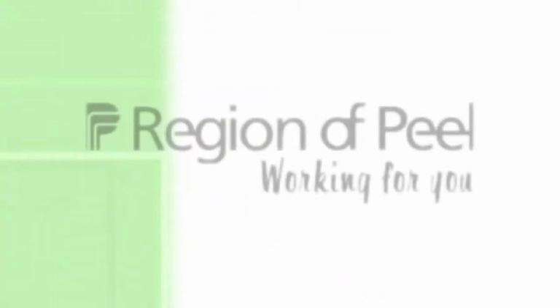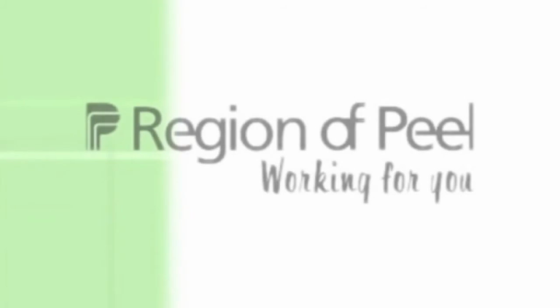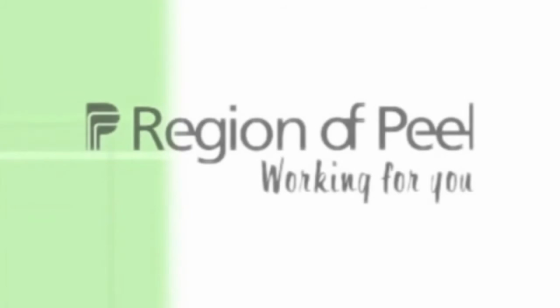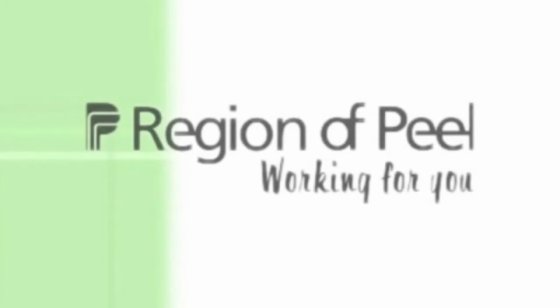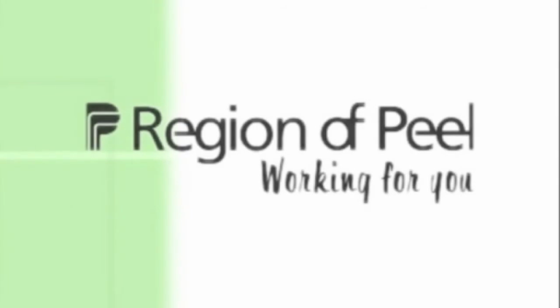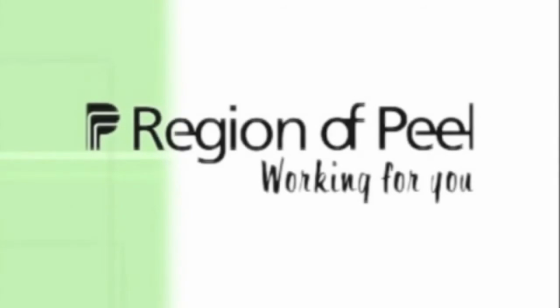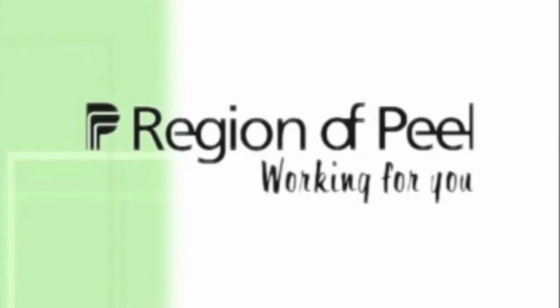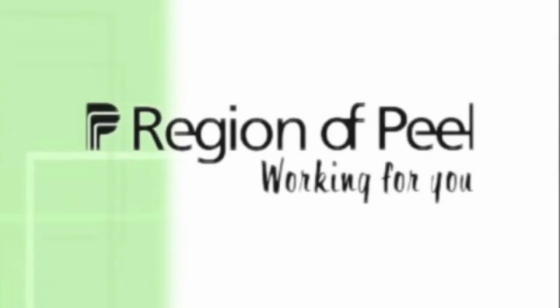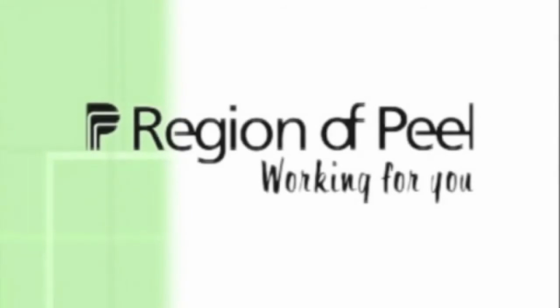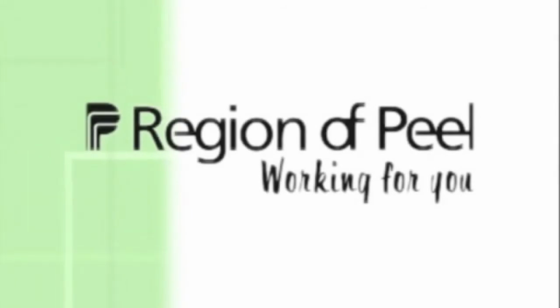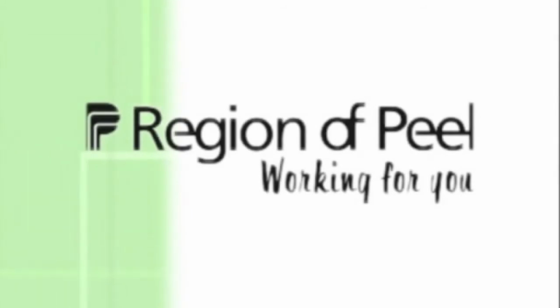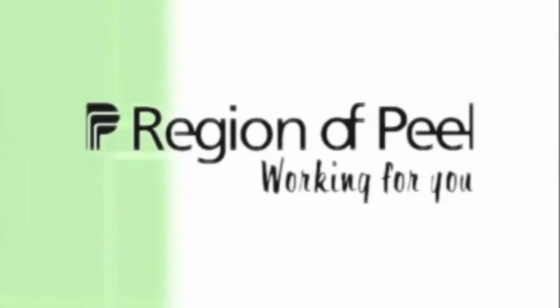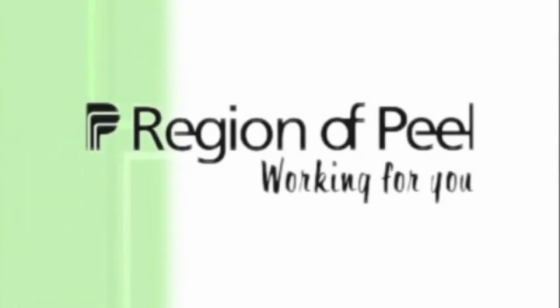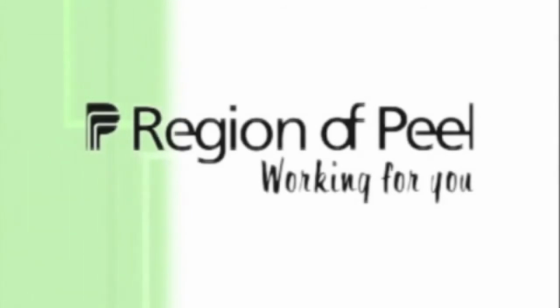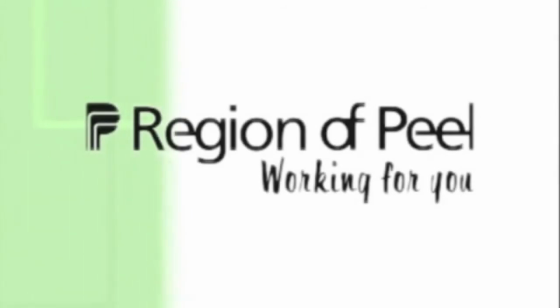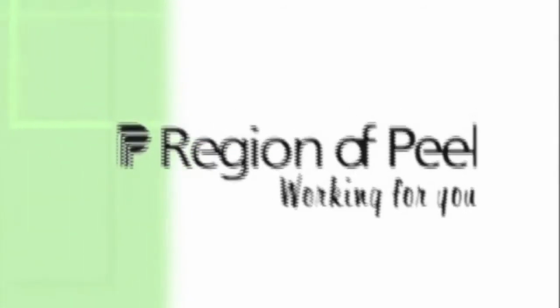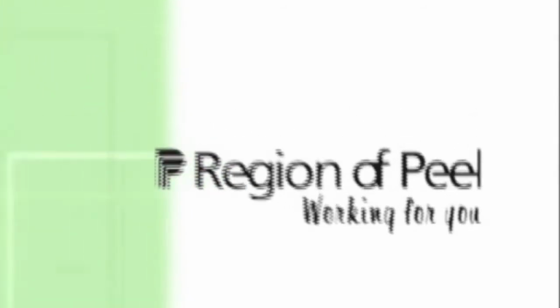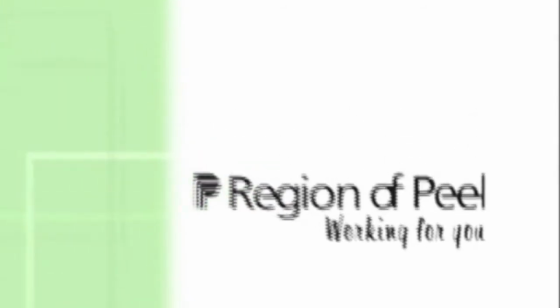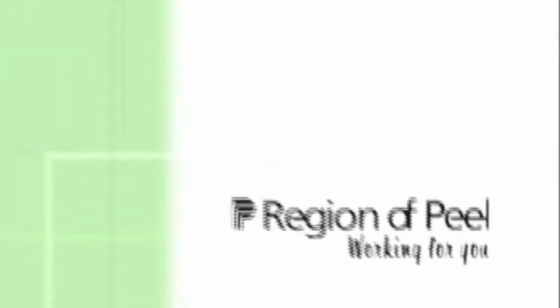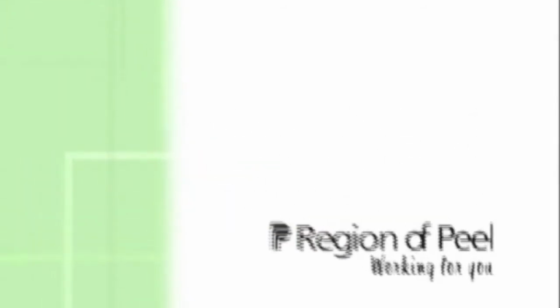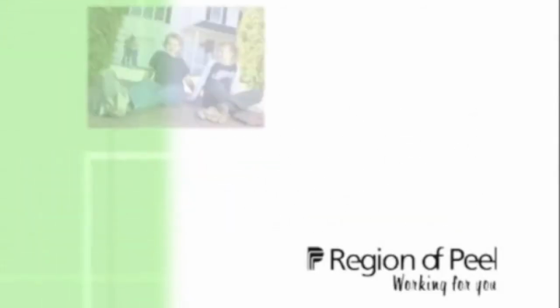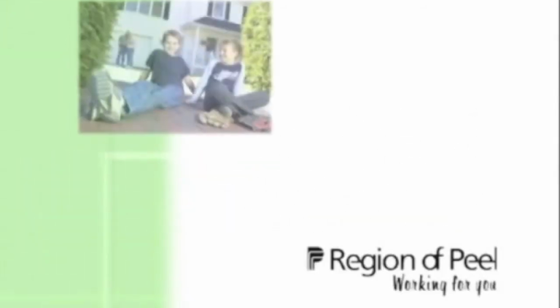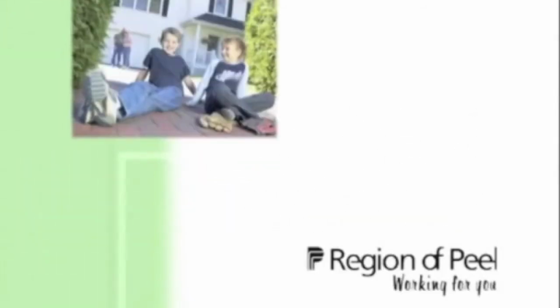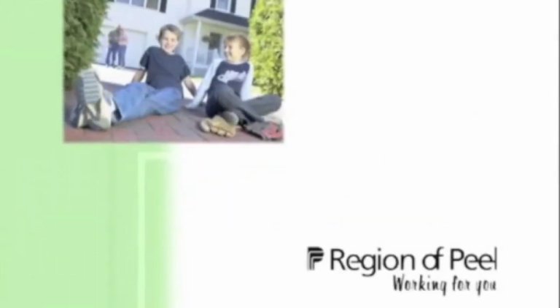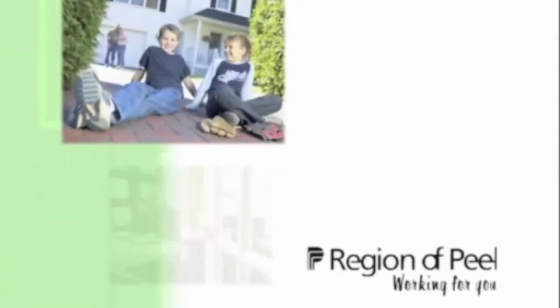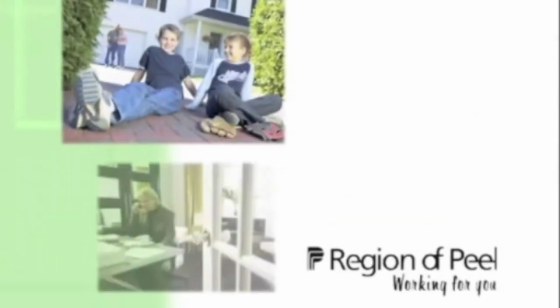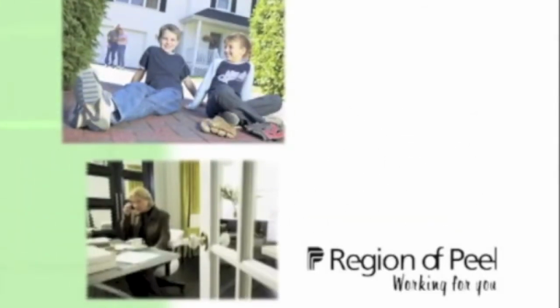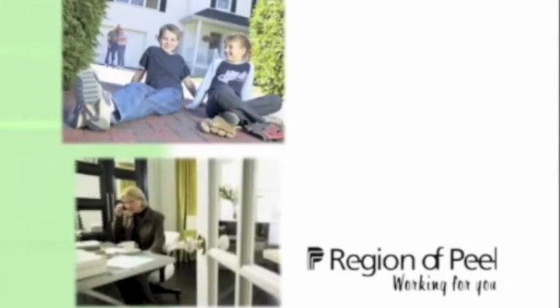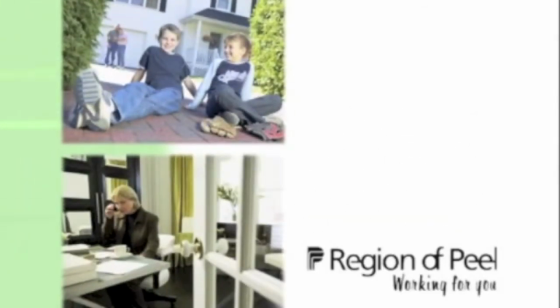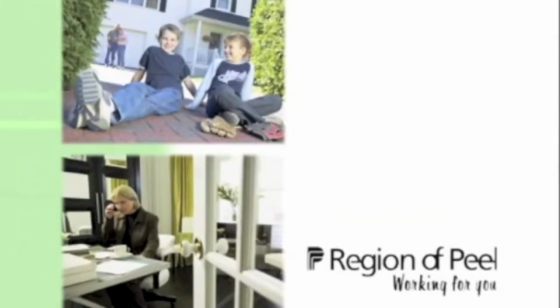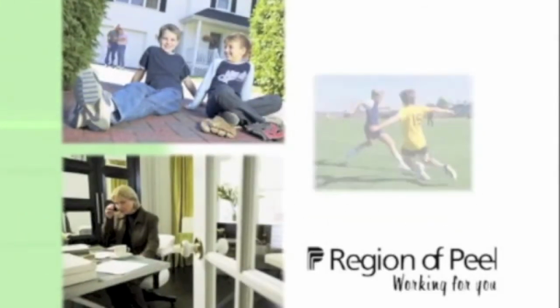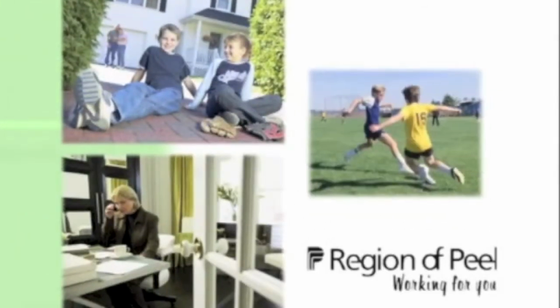Today everyone works together to make the Region of Peel a better place to live, work and play.